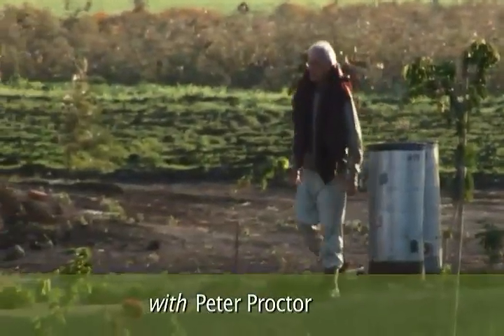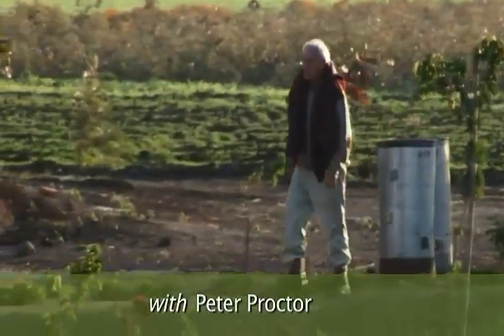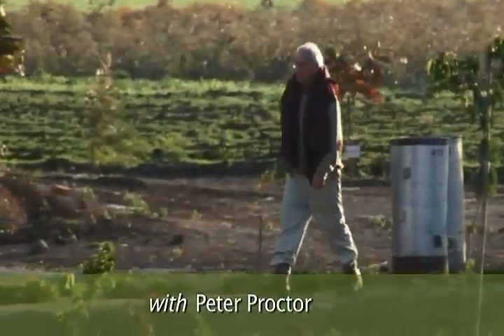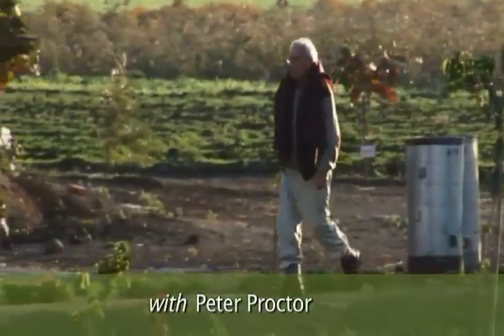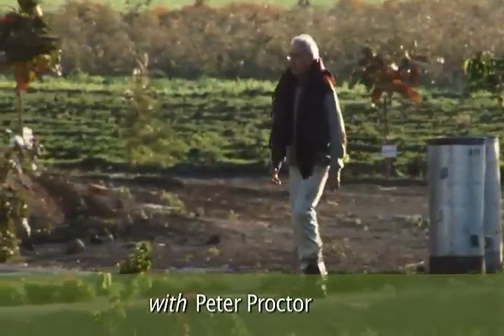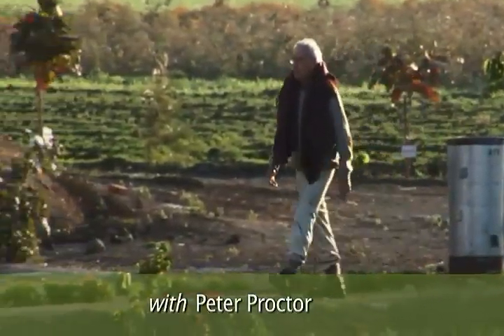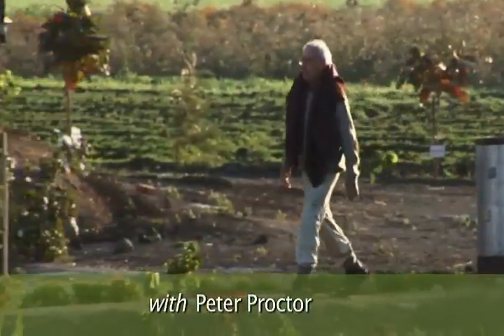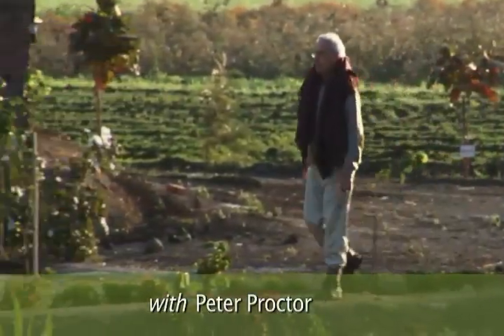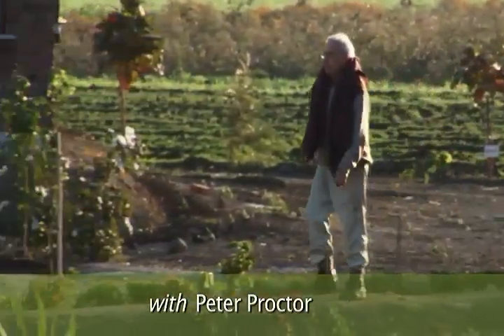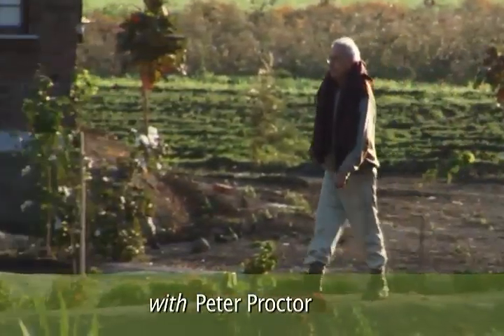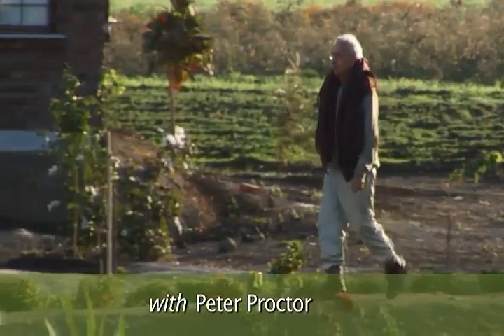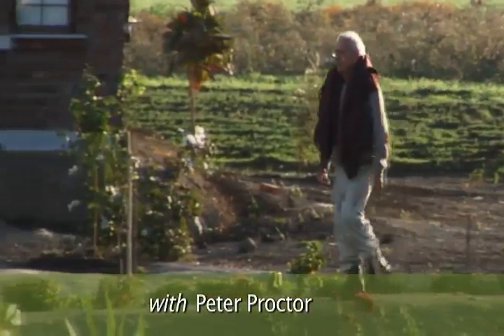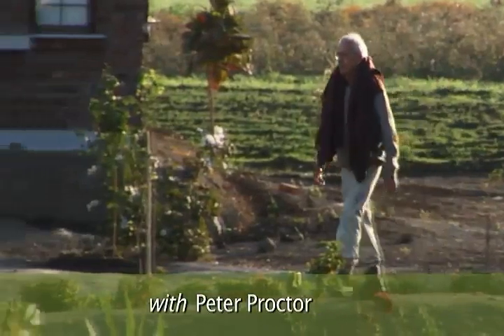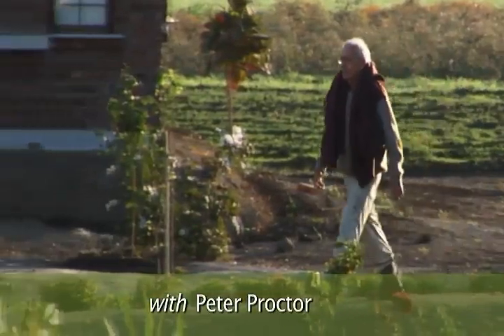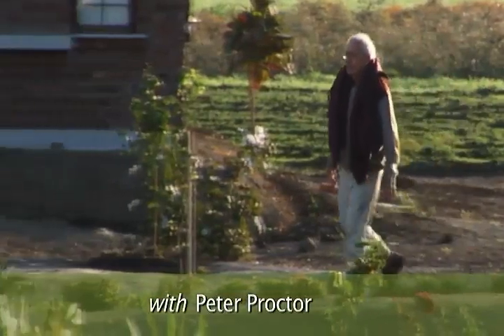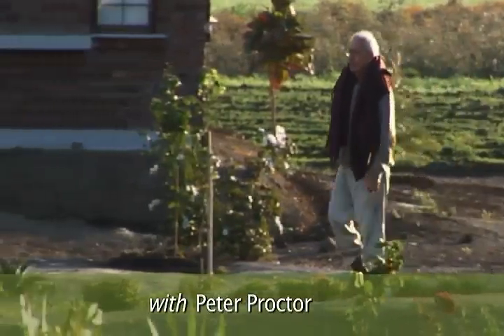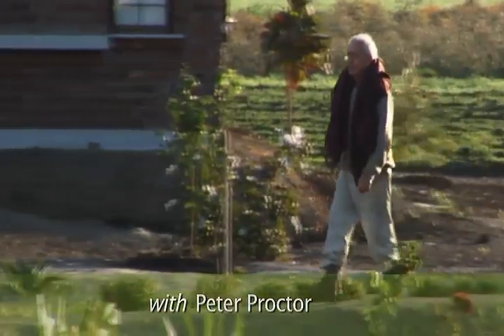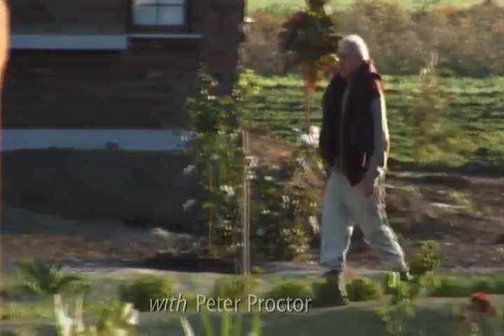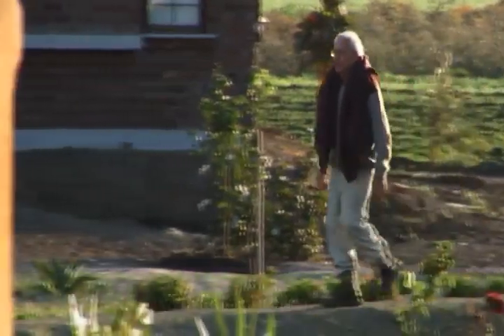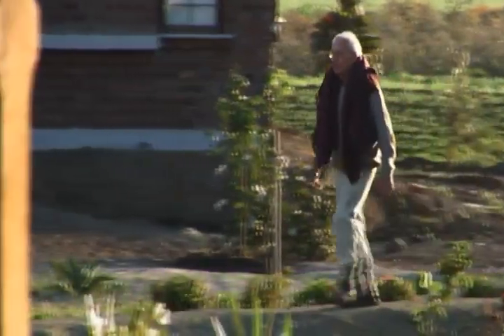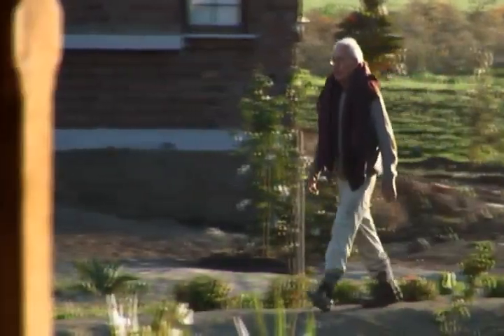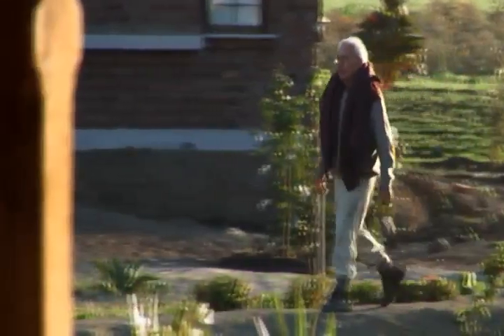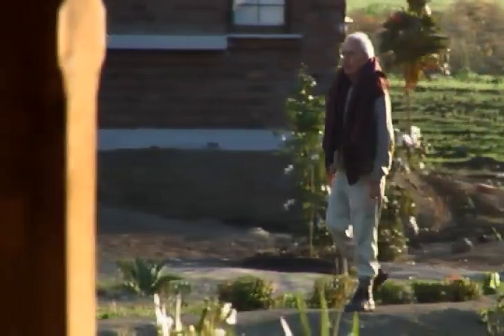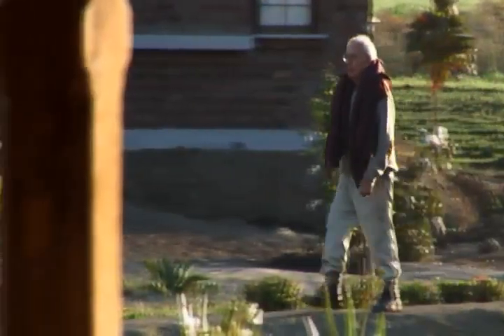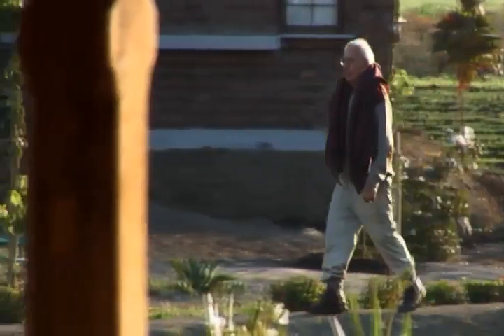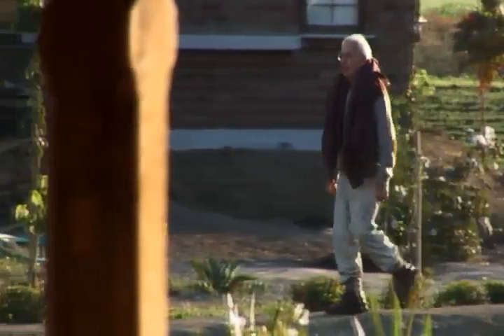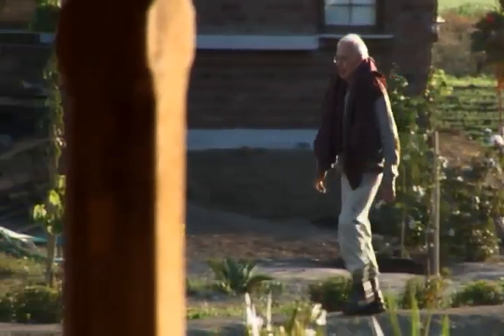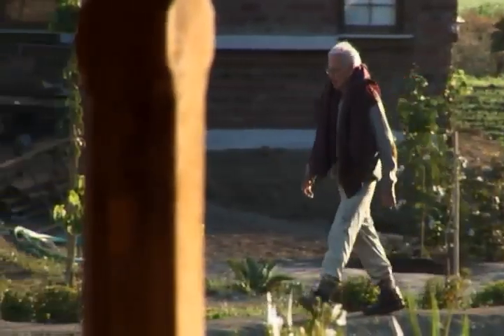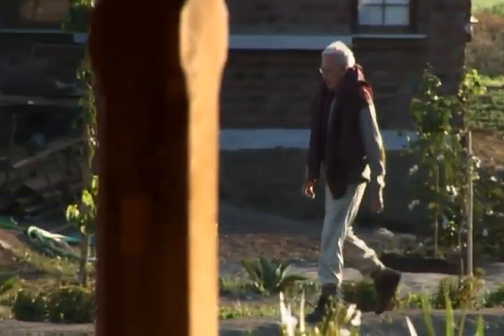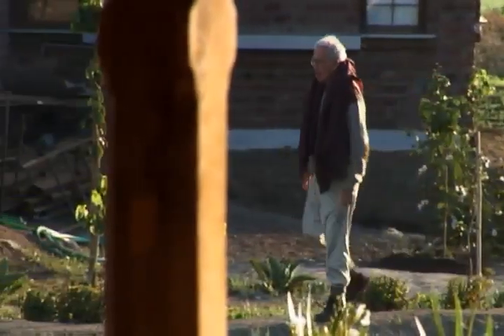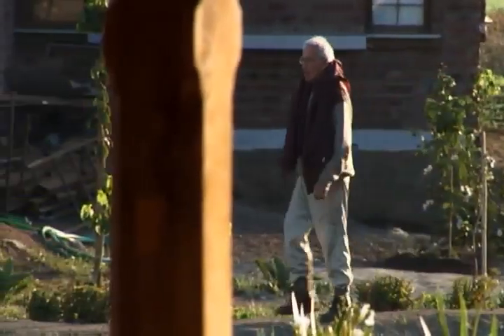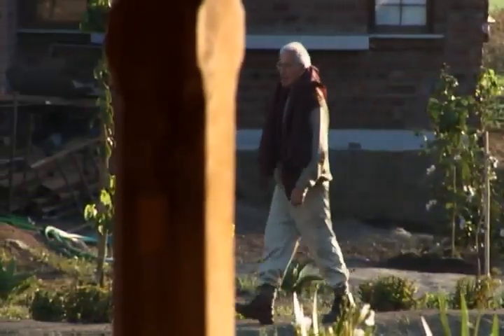I'm Peter Proctor, and I have been making compost for 60 years — can you imagine that, 60 years making compost.